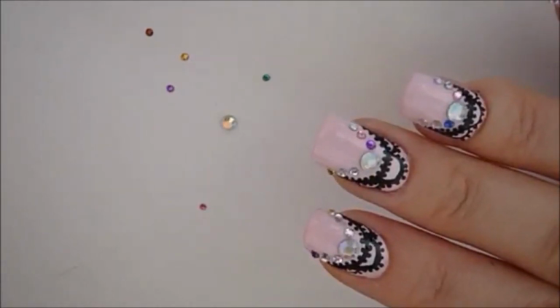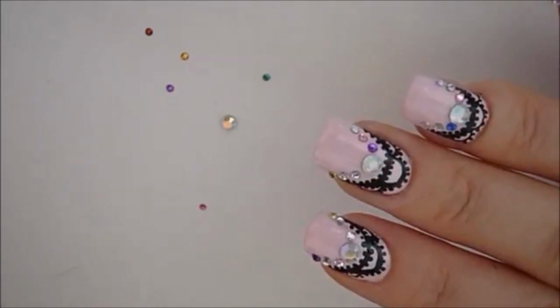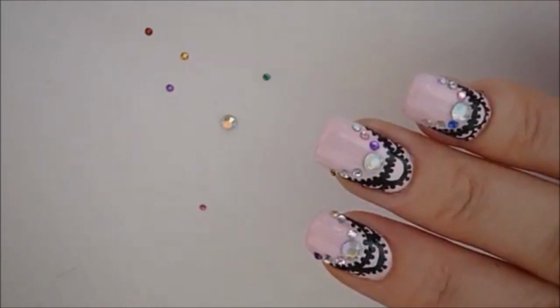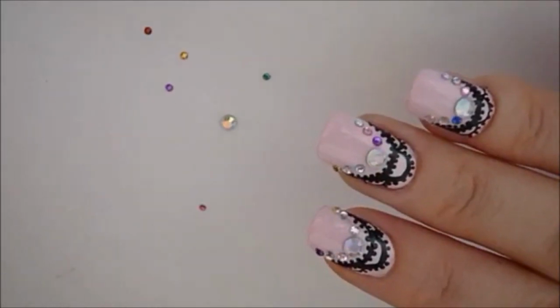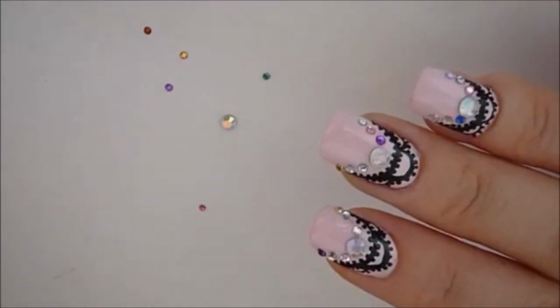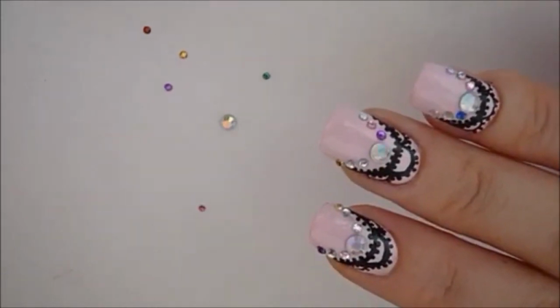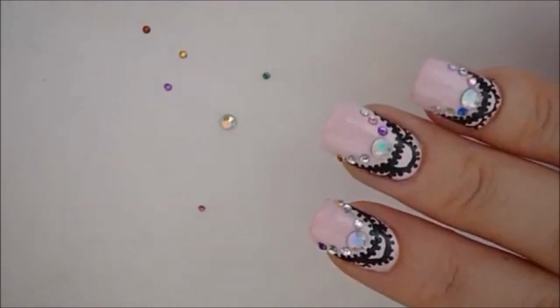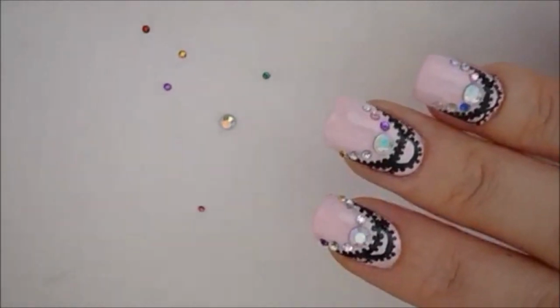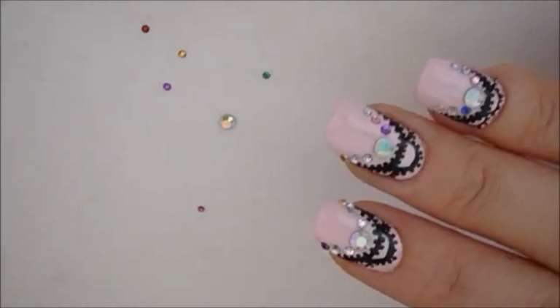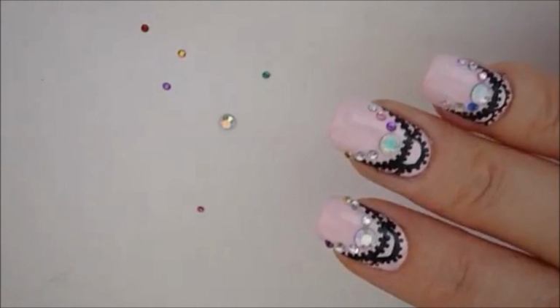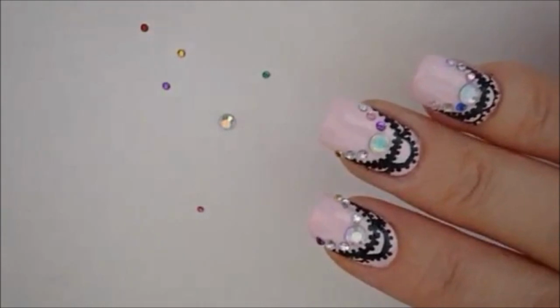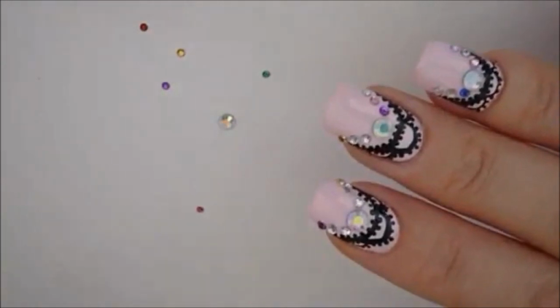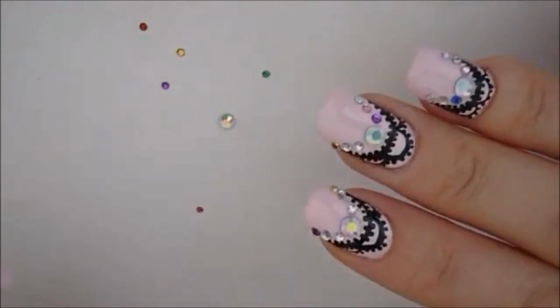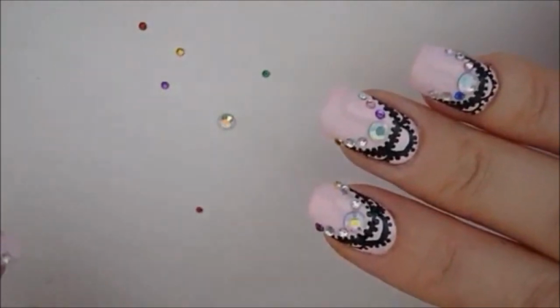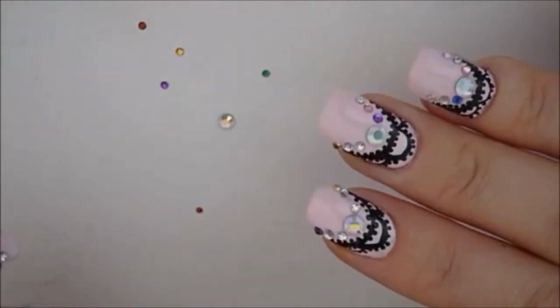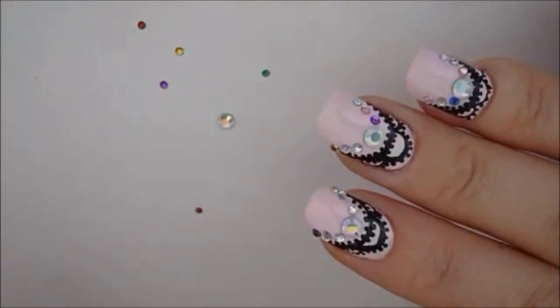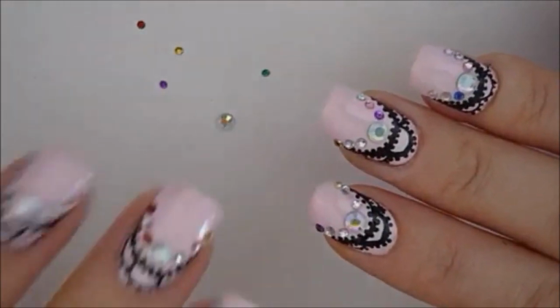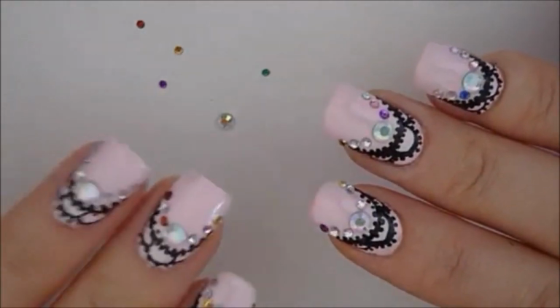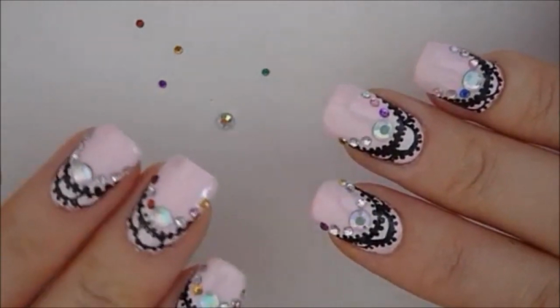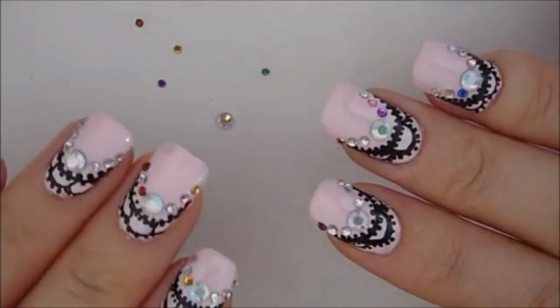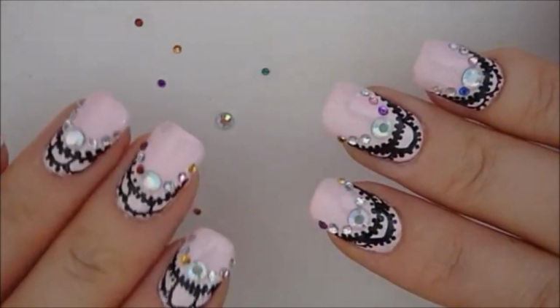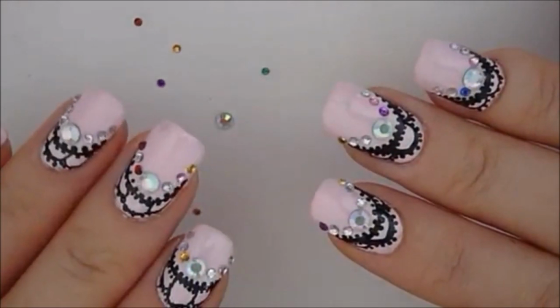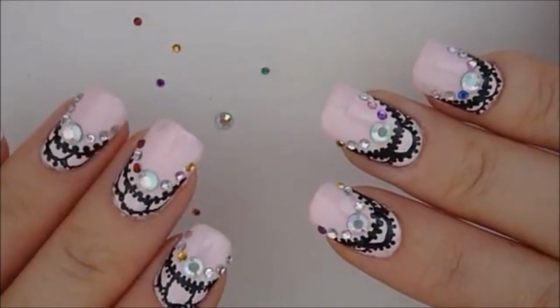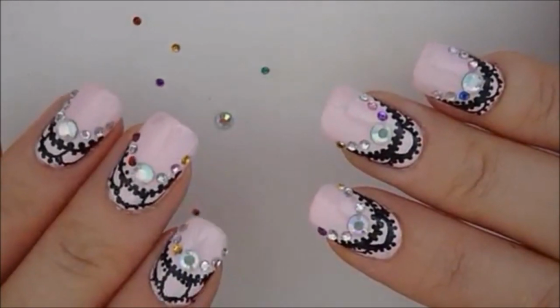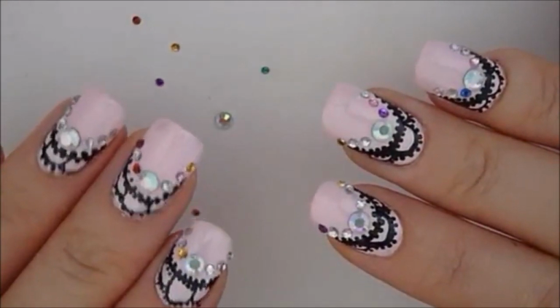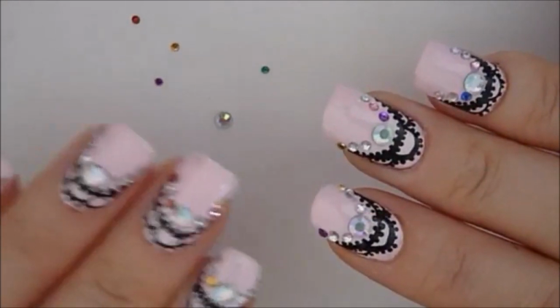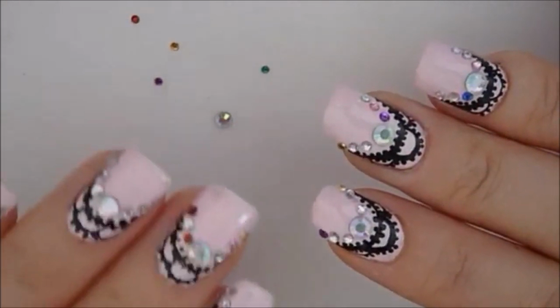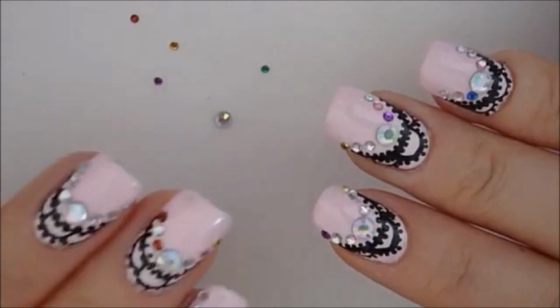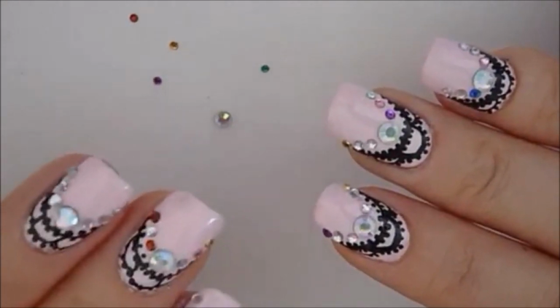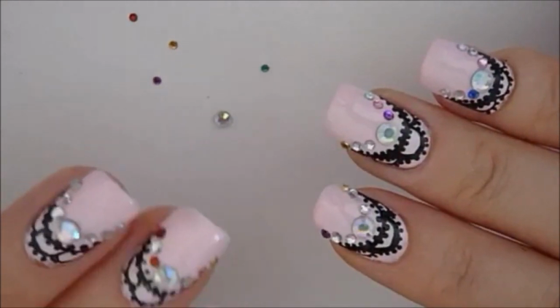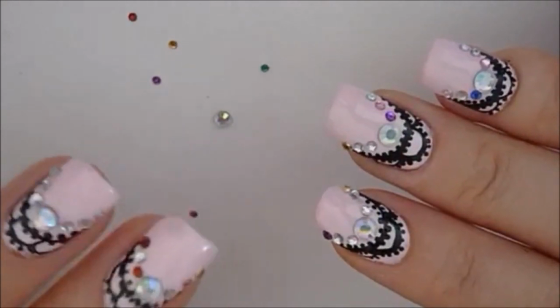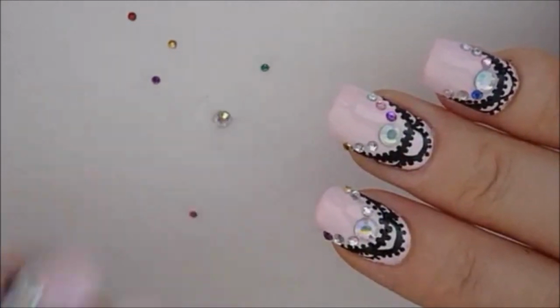Our last step is to apply our rhinestones, top coat, and I'll be back with the end result.